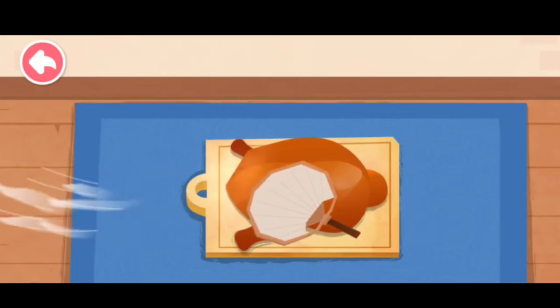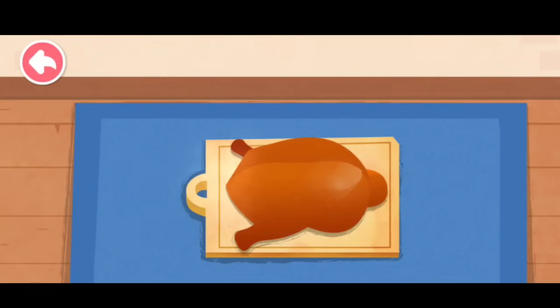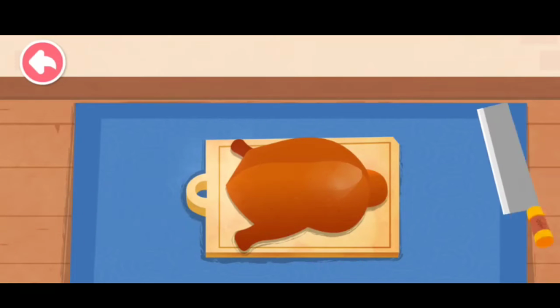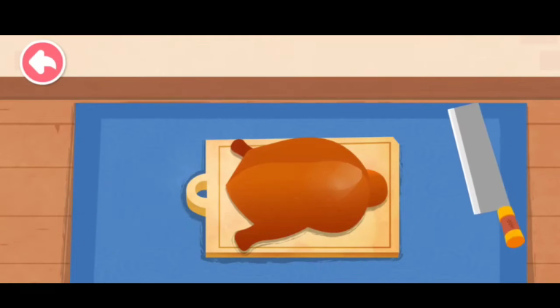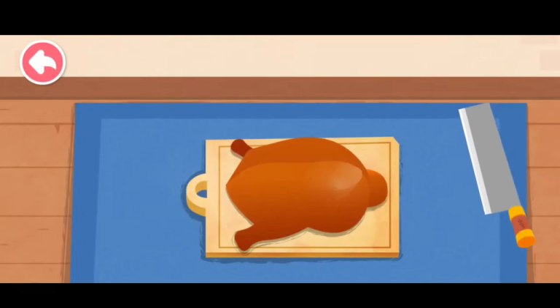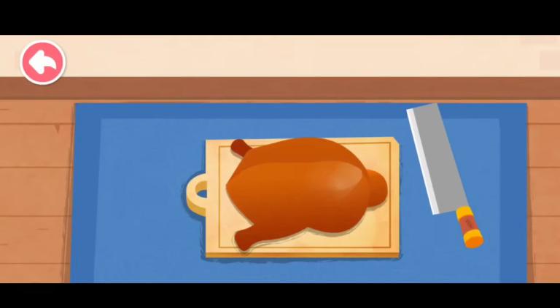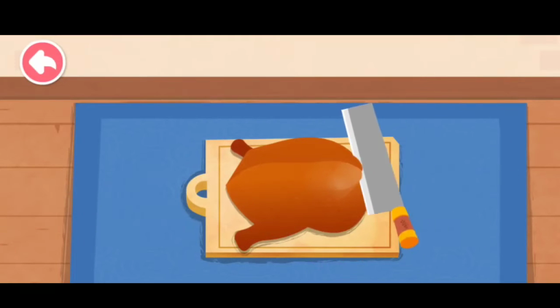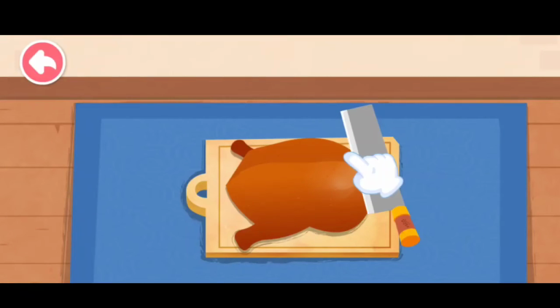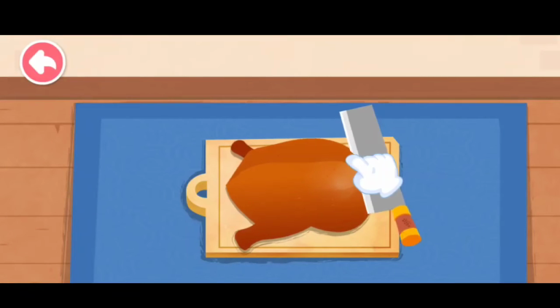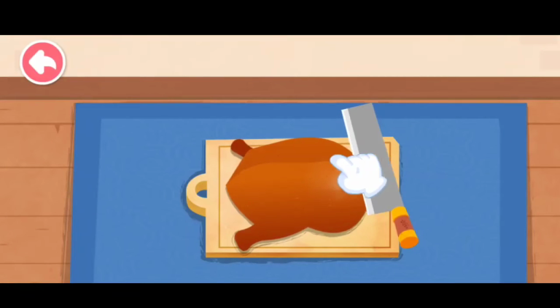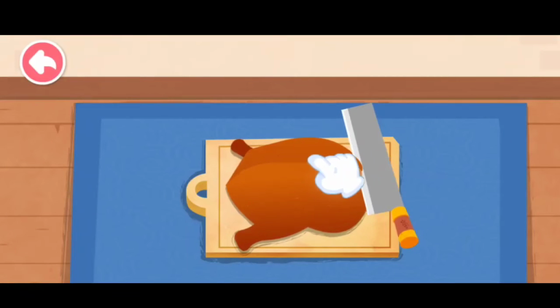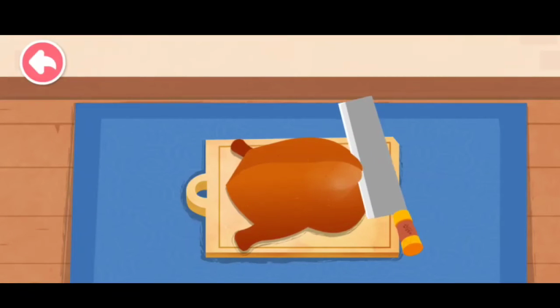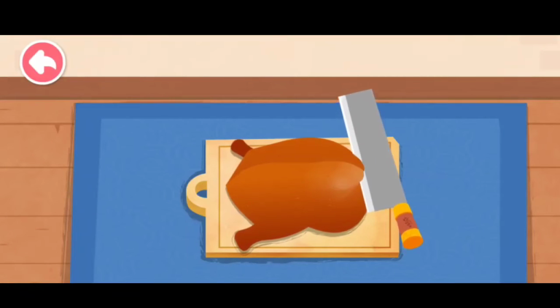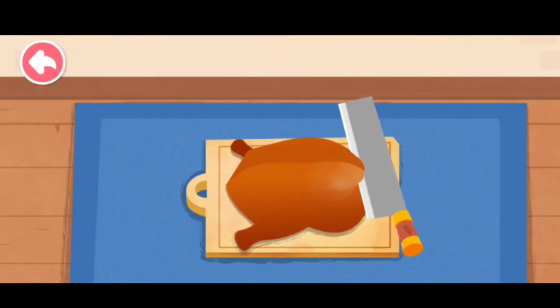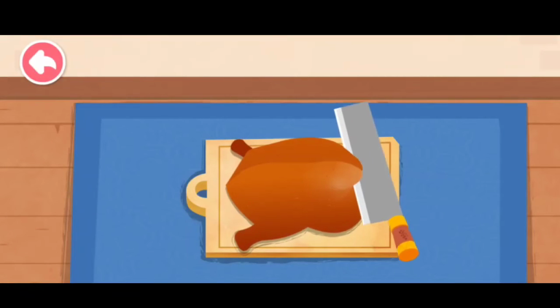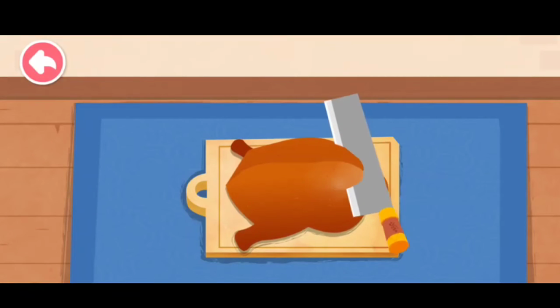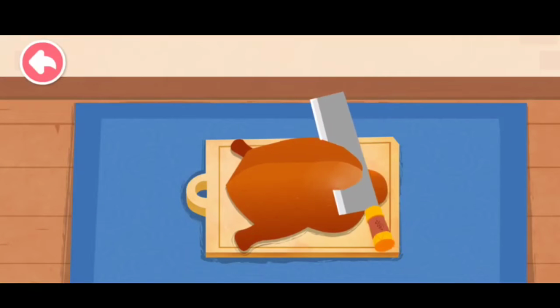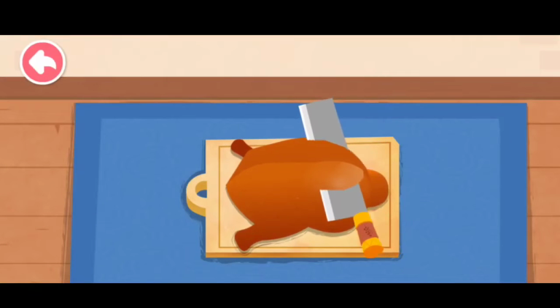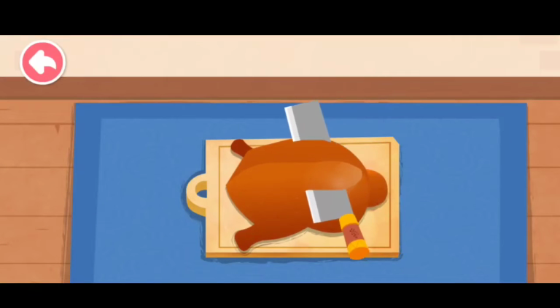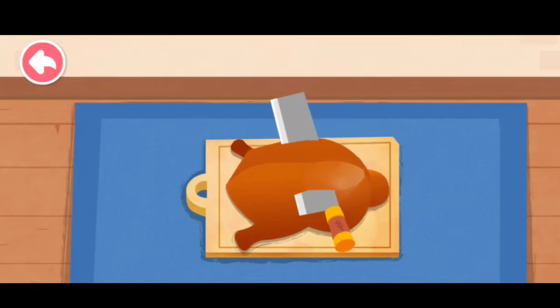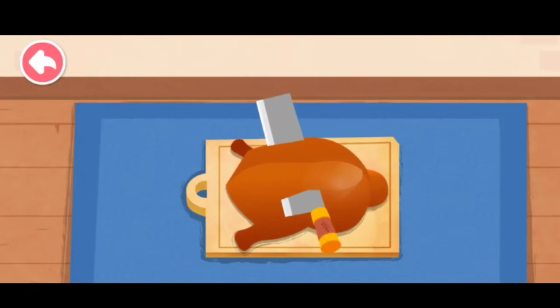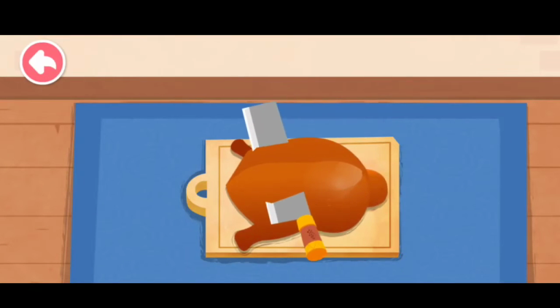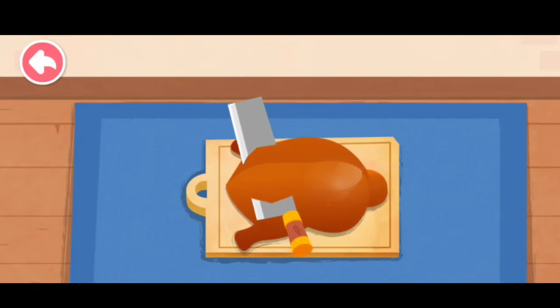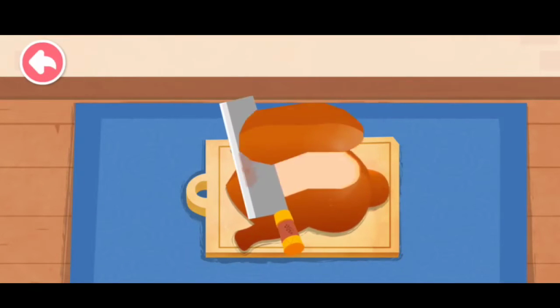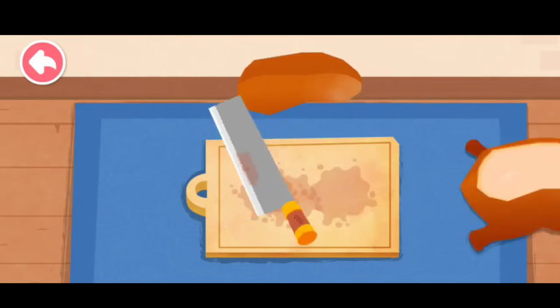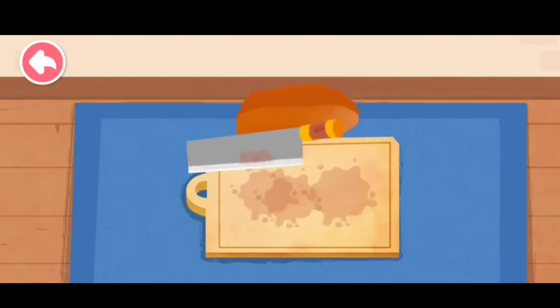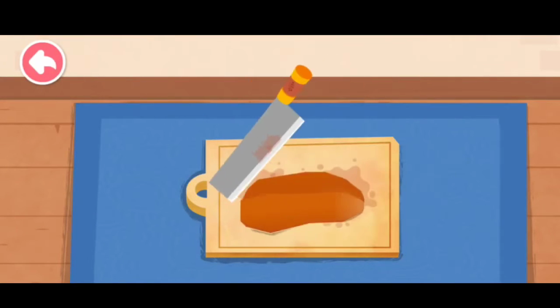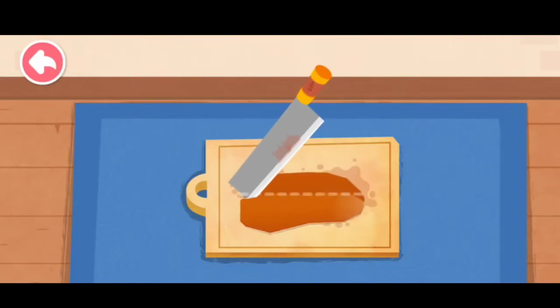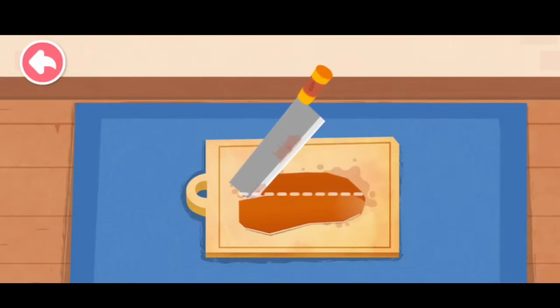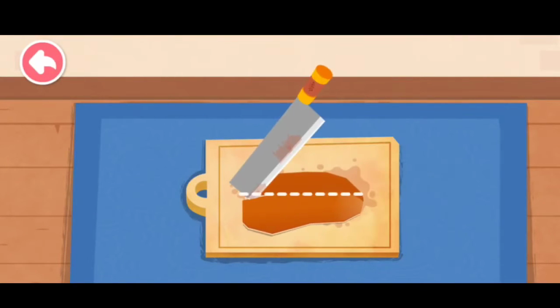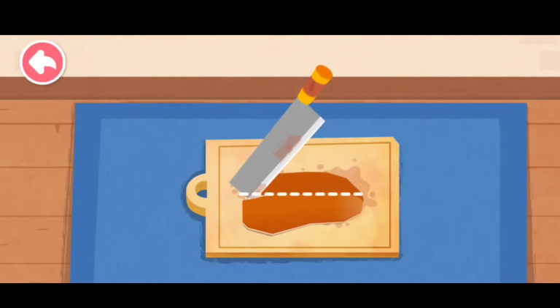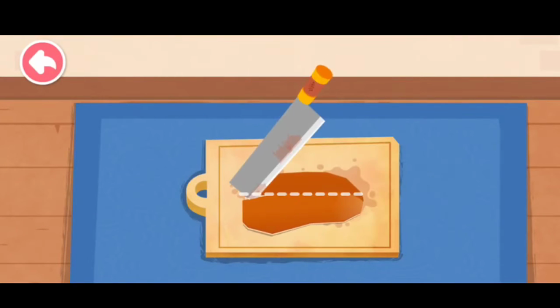The skin of Peking duck tastes great! Use a knife to slice the skin off.